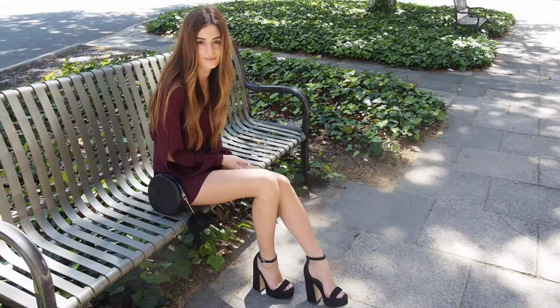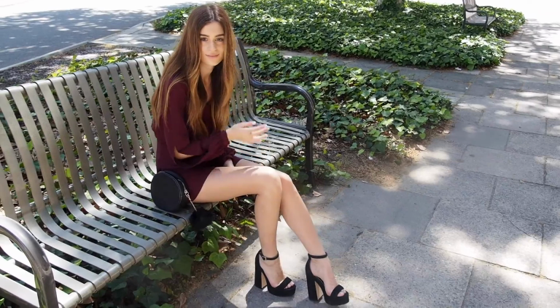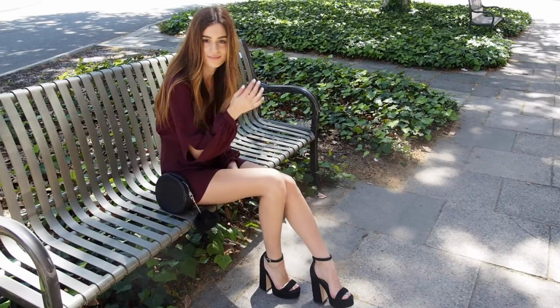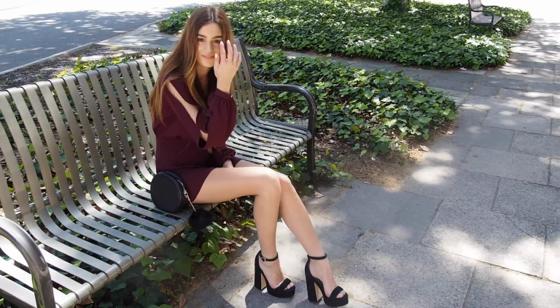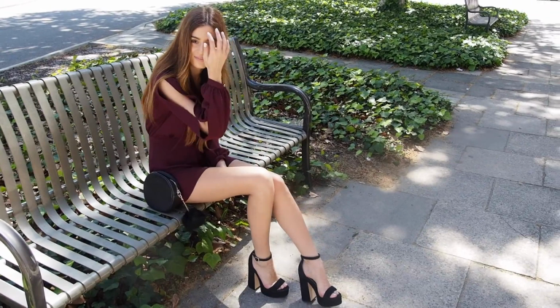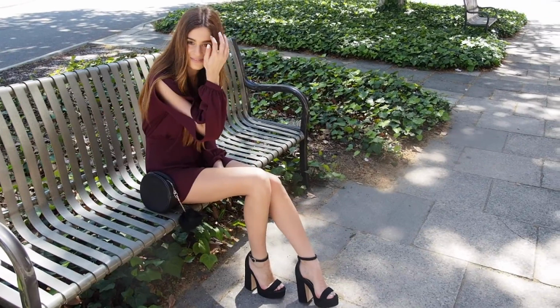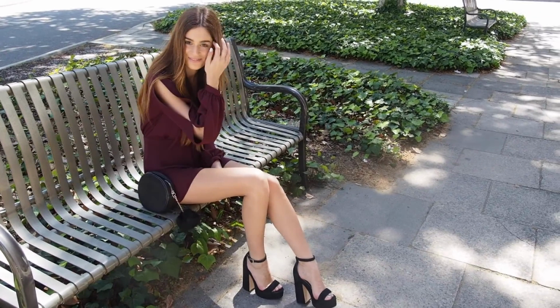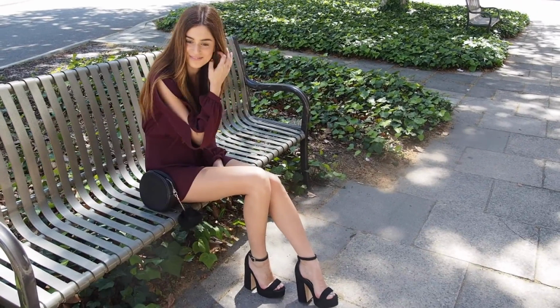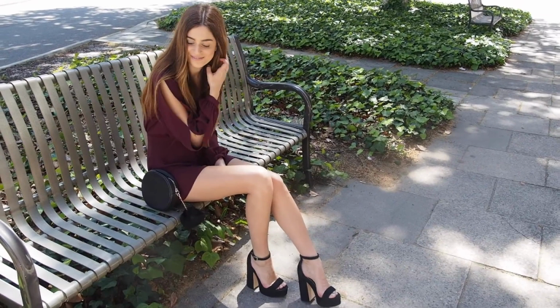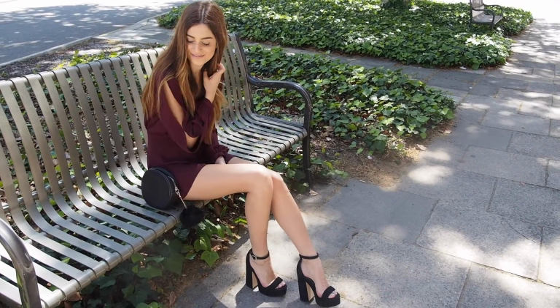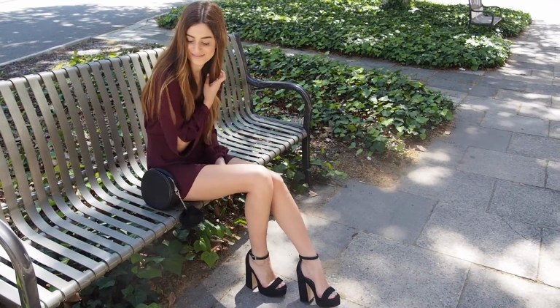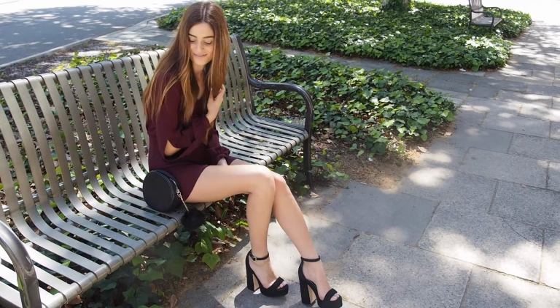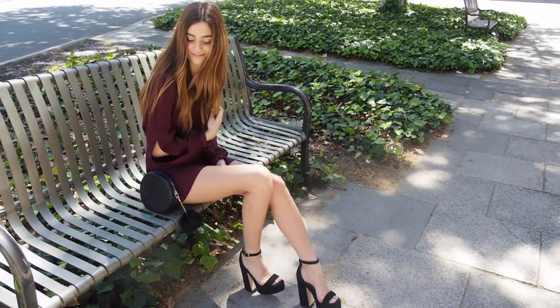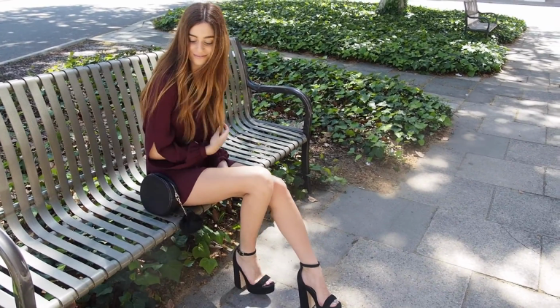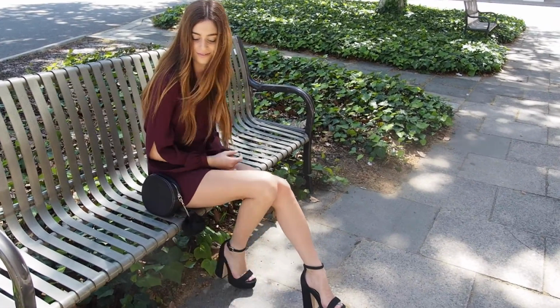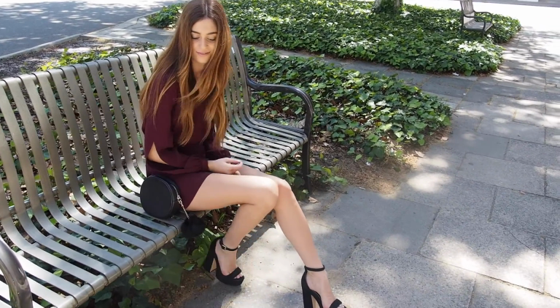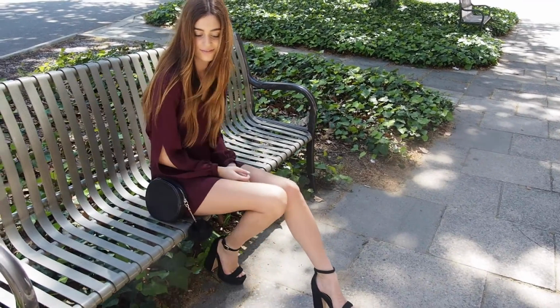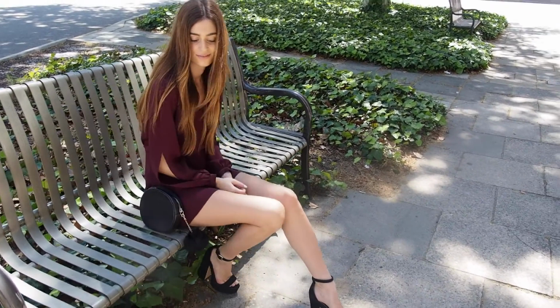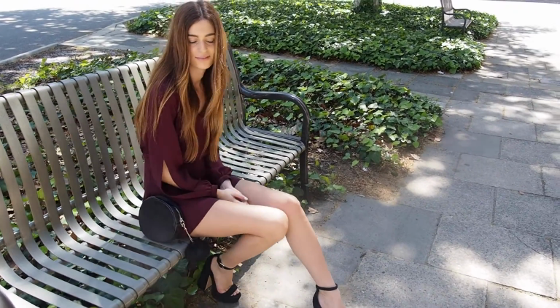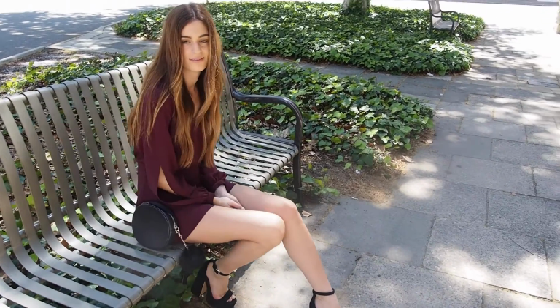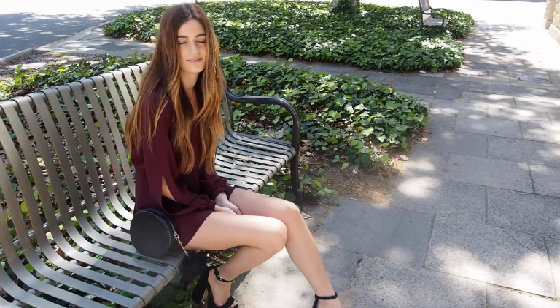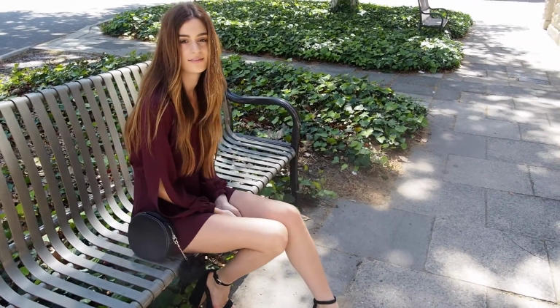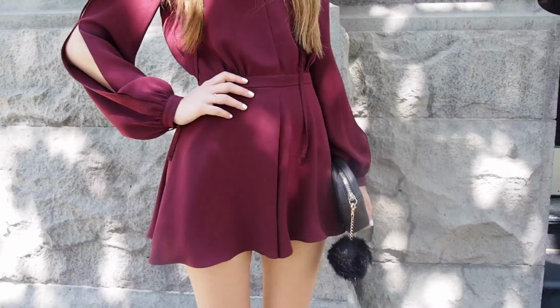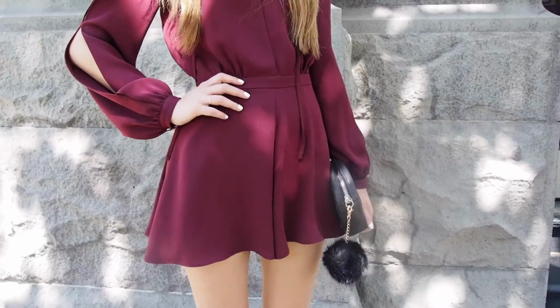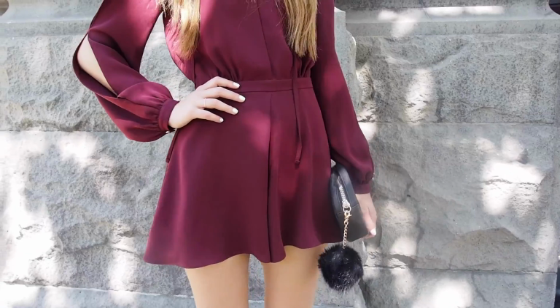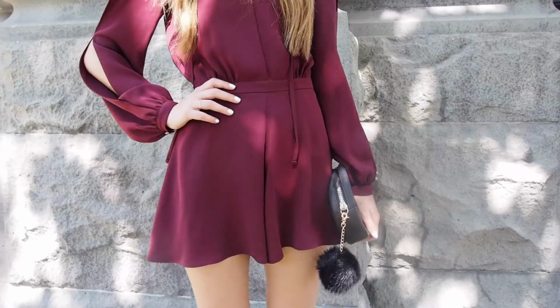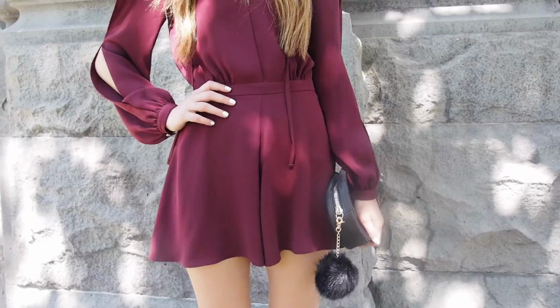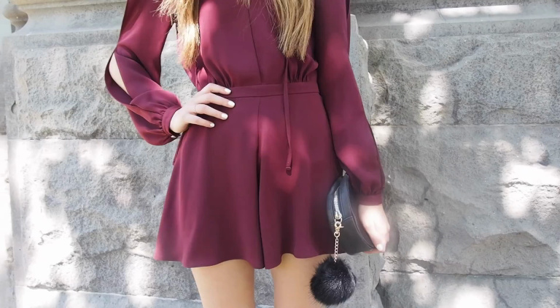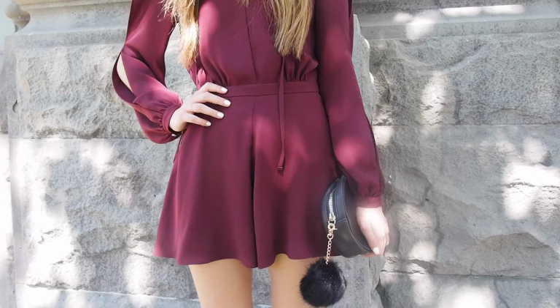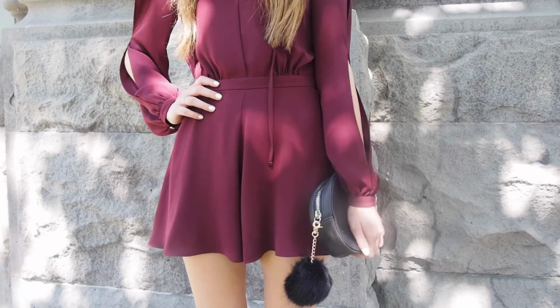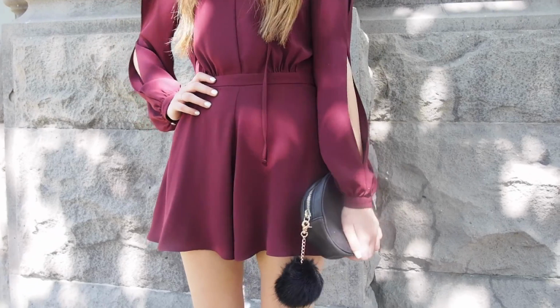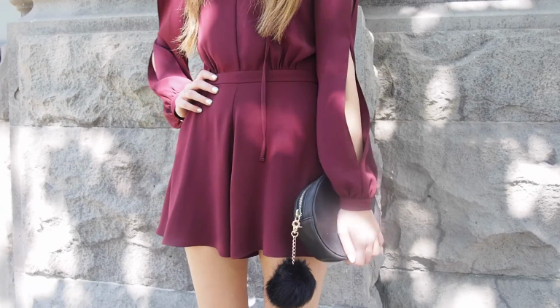Long sleeve playsuits are the best in spring because they have you covered from the warmer days to the cooler nights.